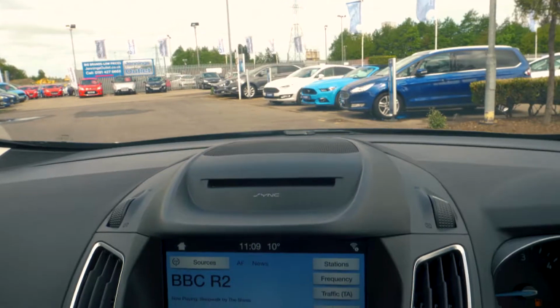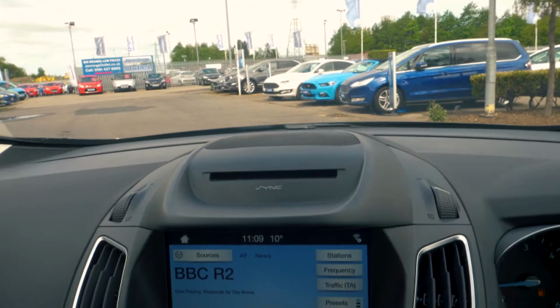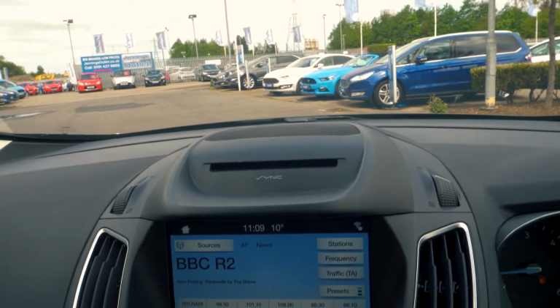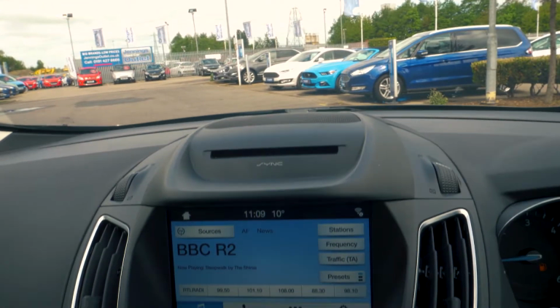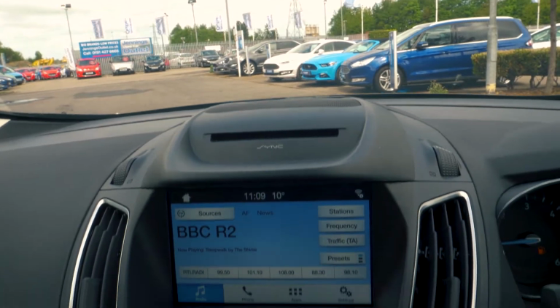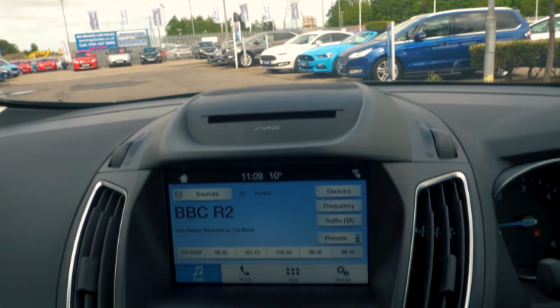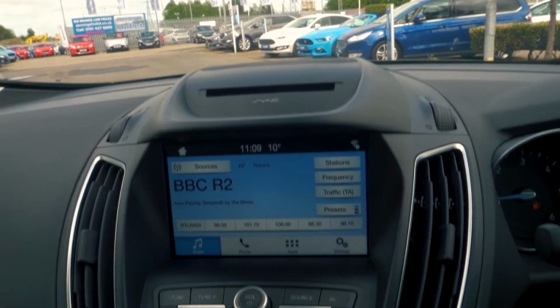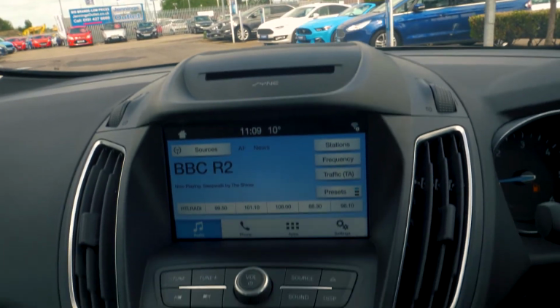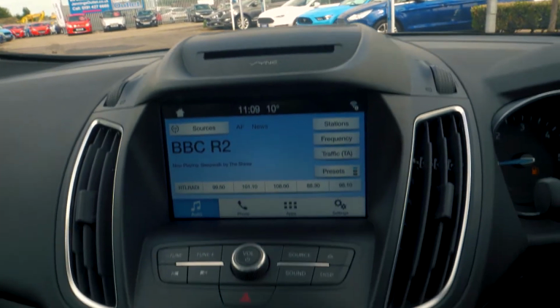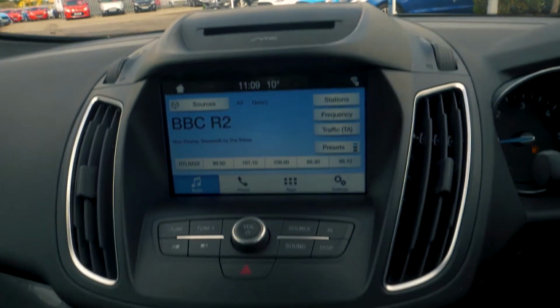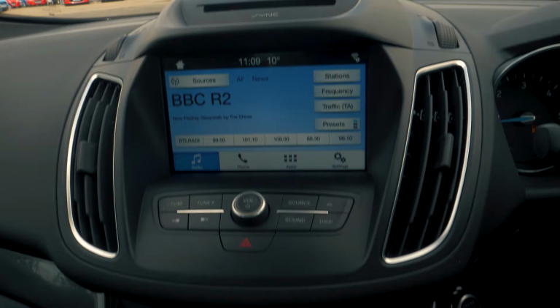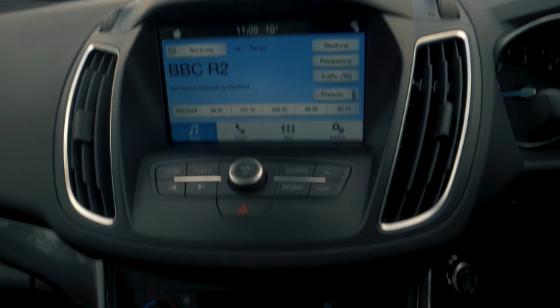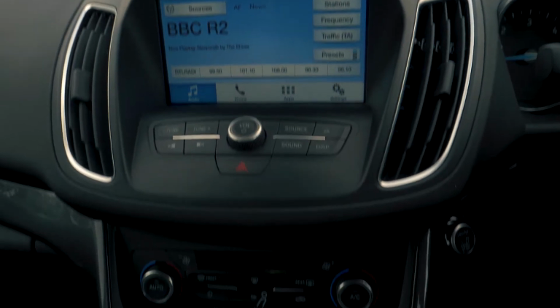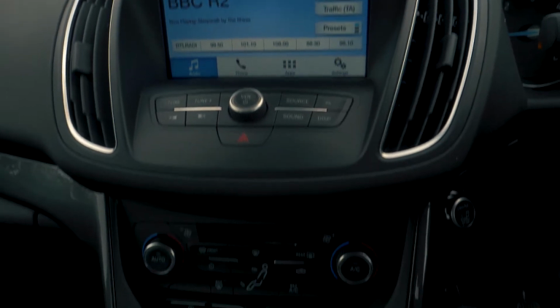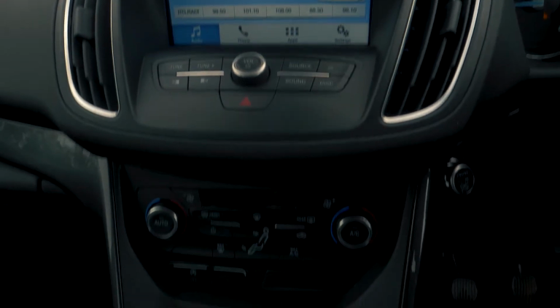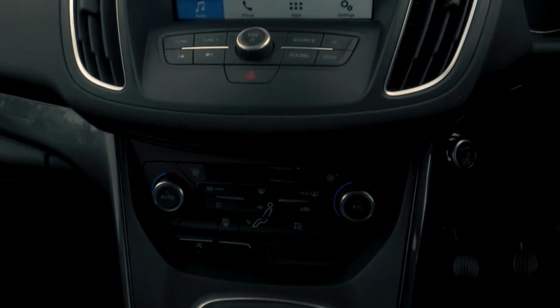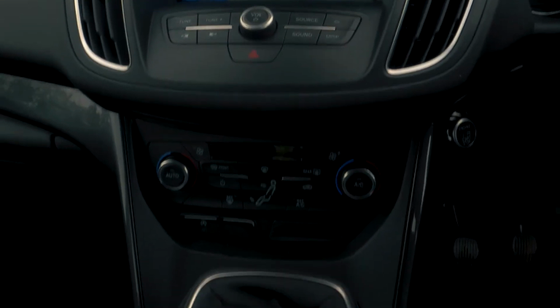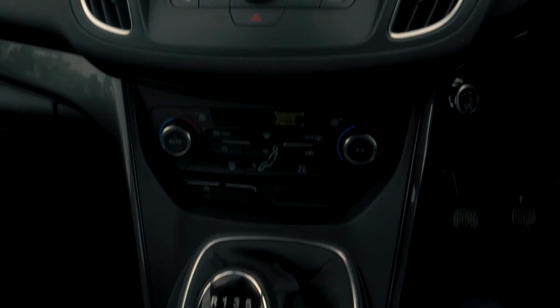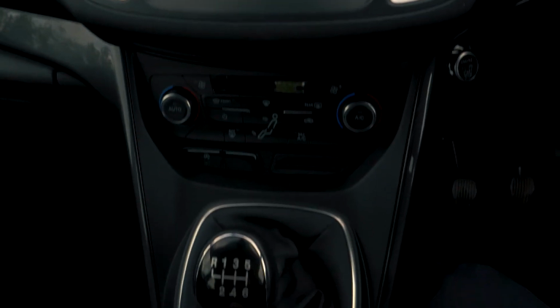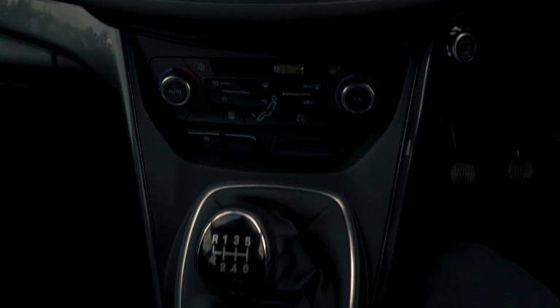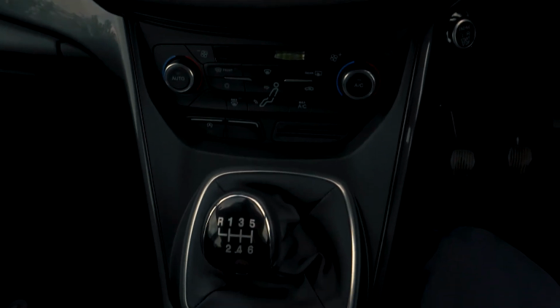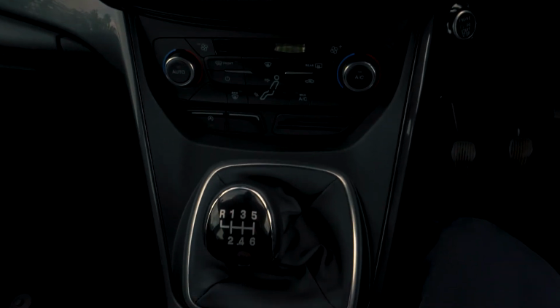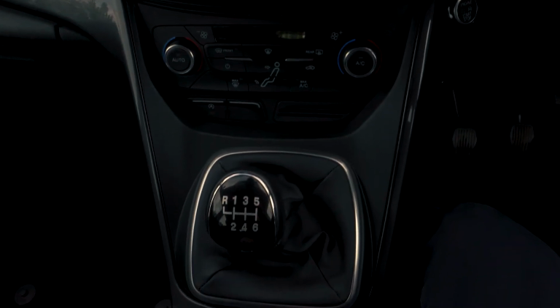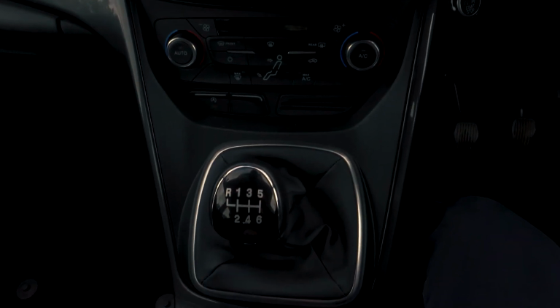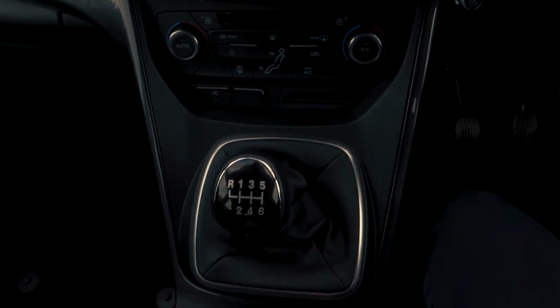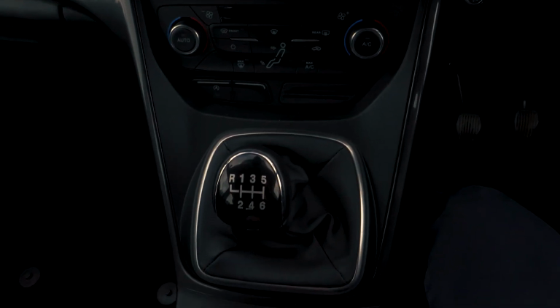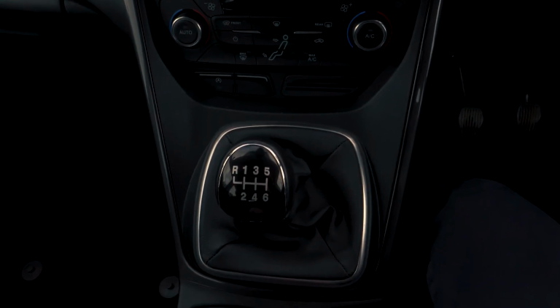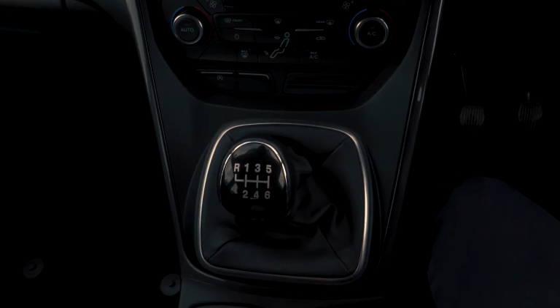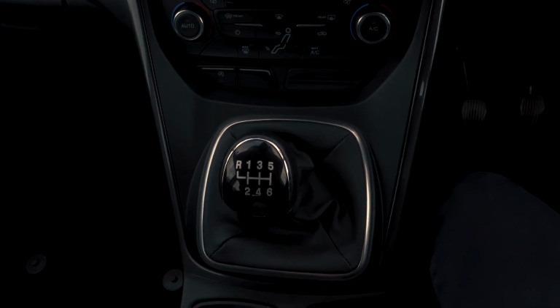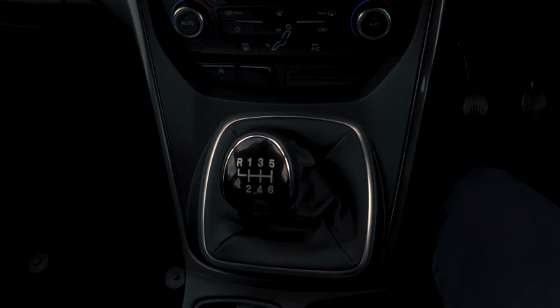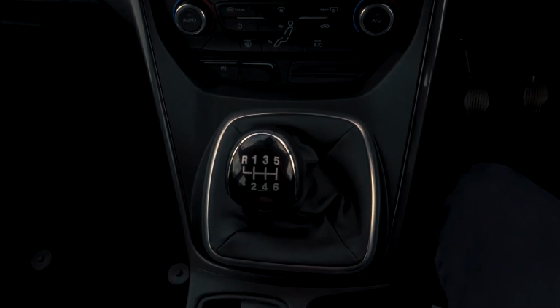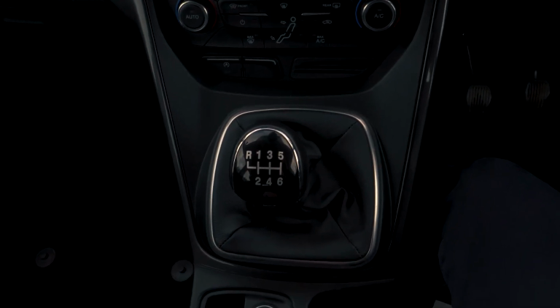Bluetooth and USB connectivity are built in, so you are able to hook your phone up to the car.